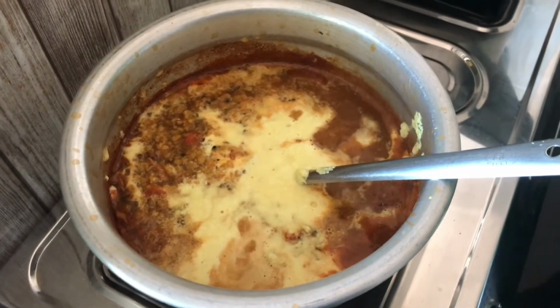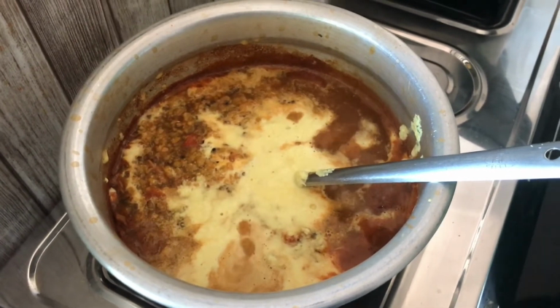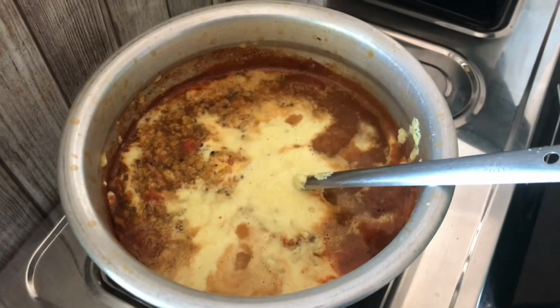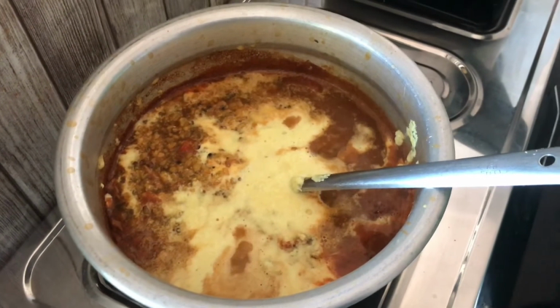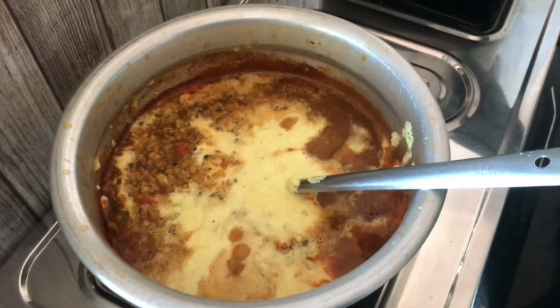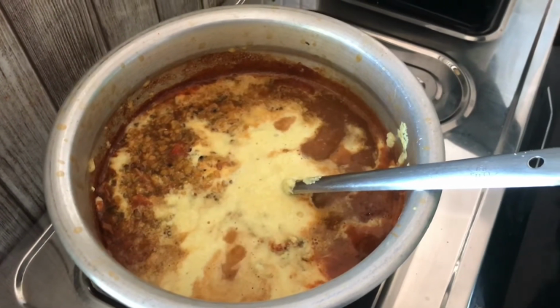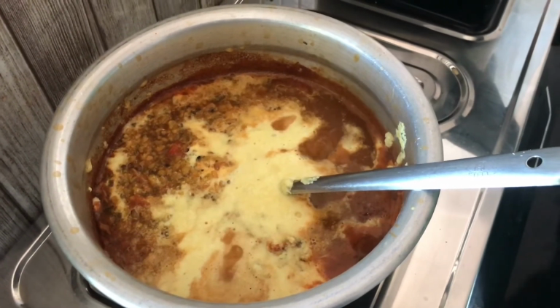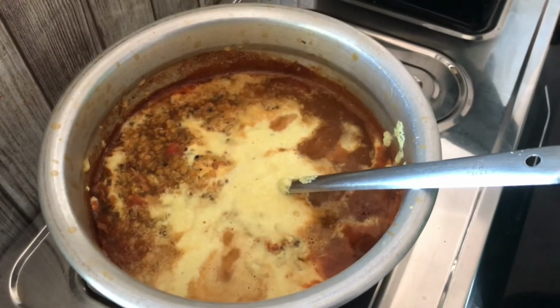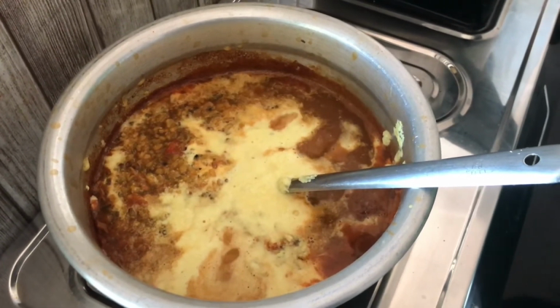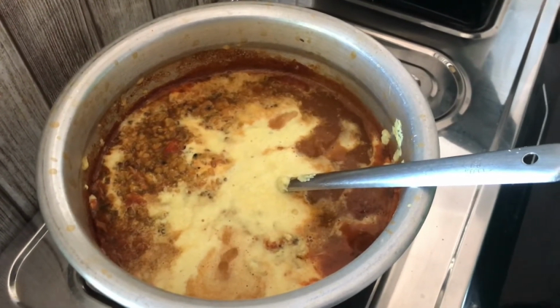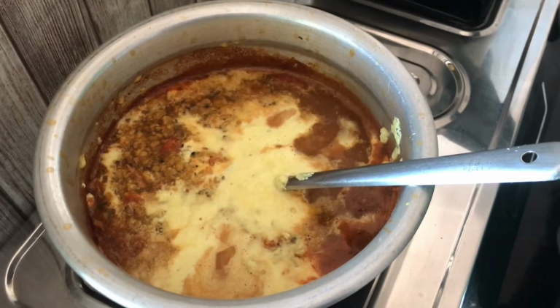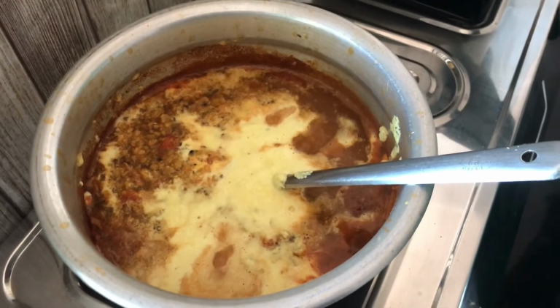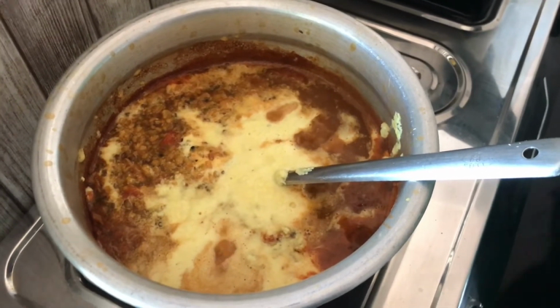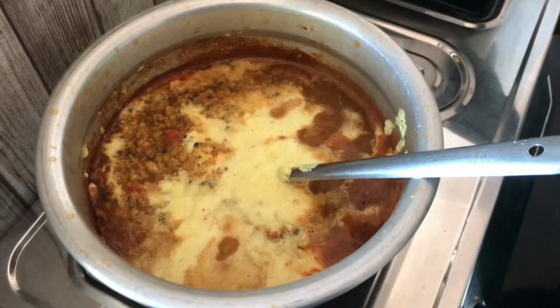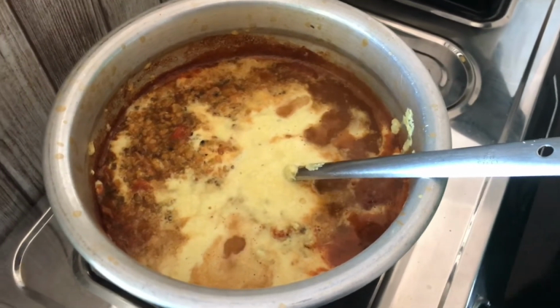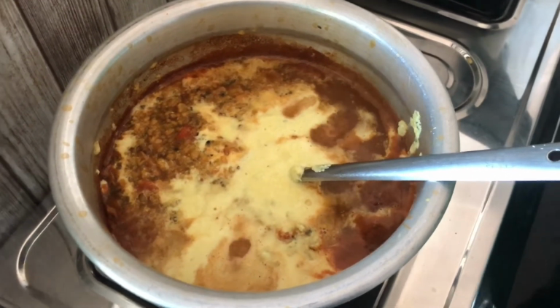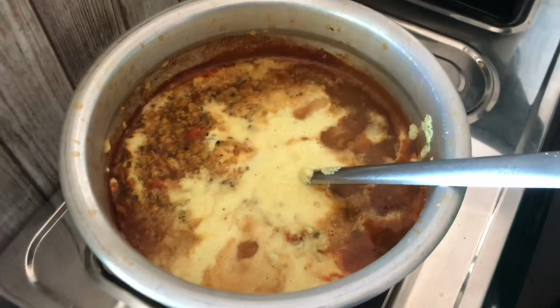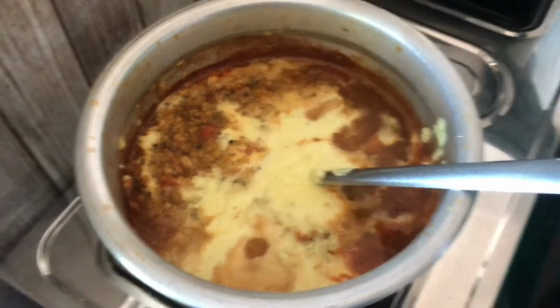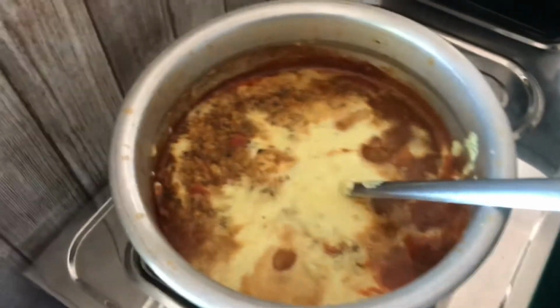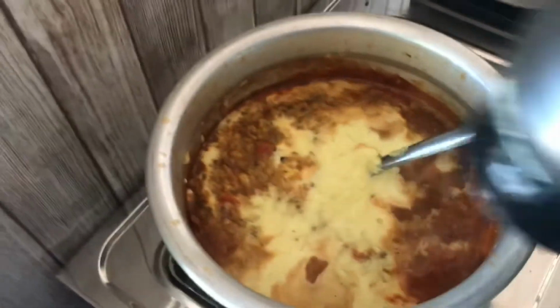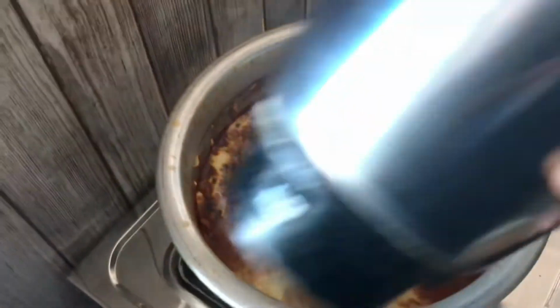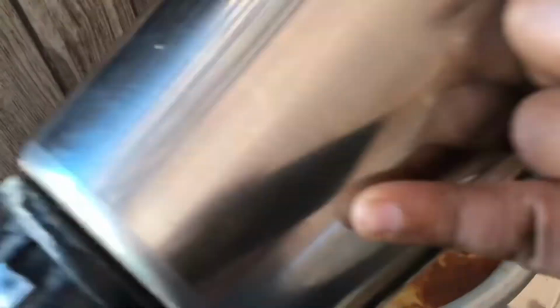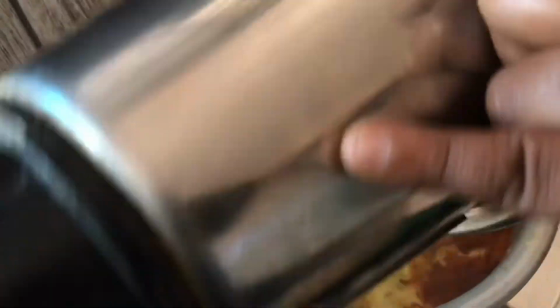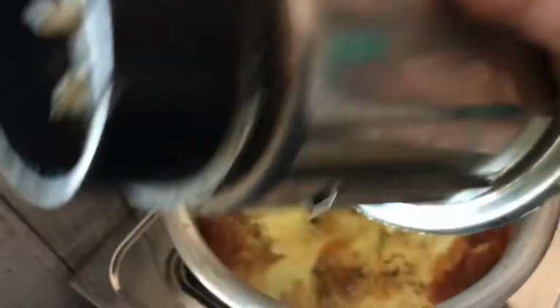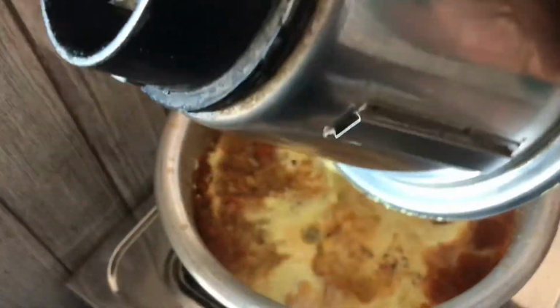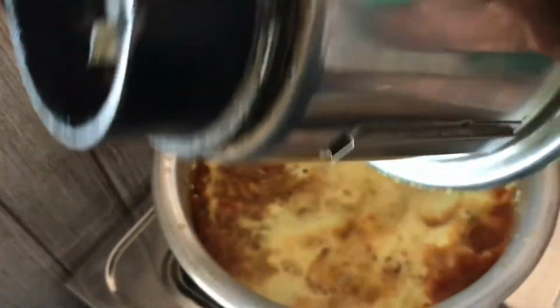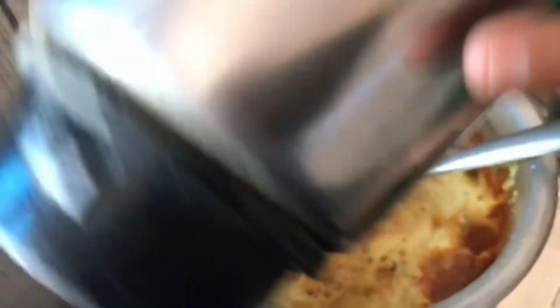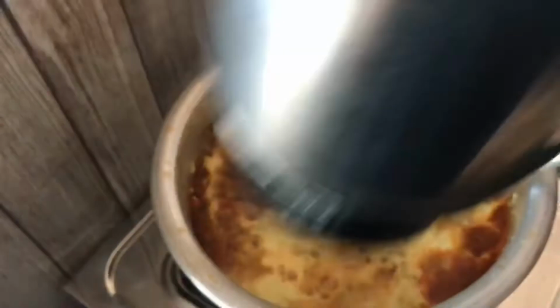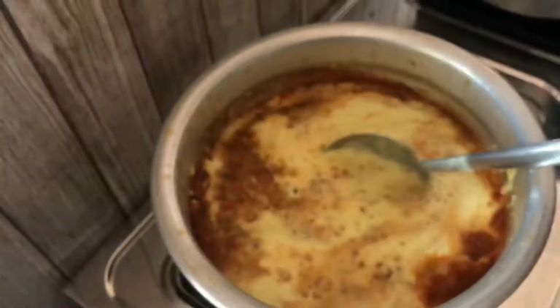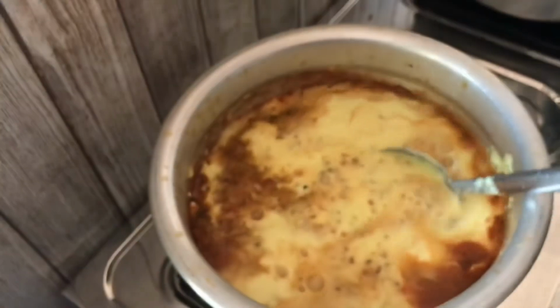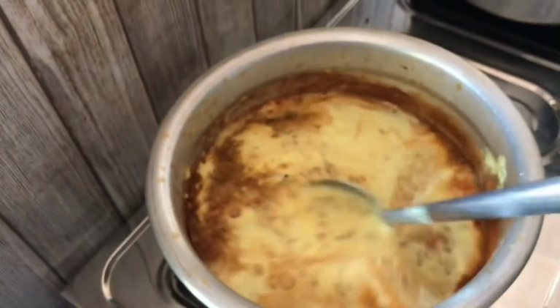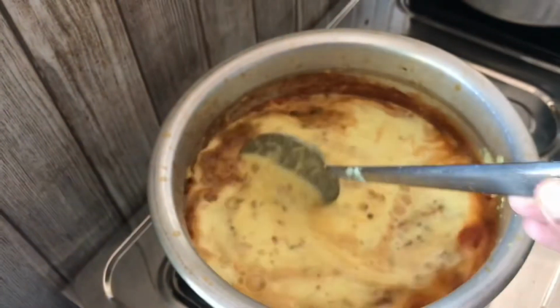The curry is almost ready. Put it in a bowl.